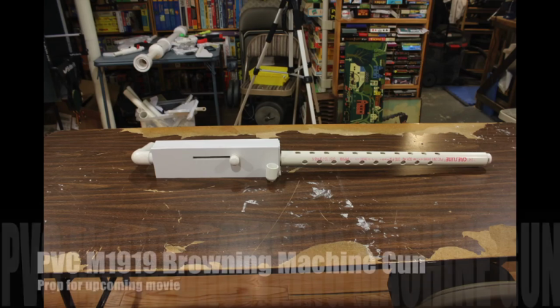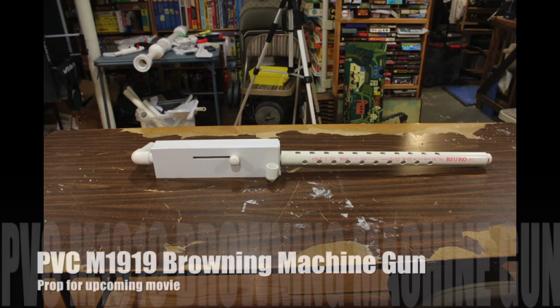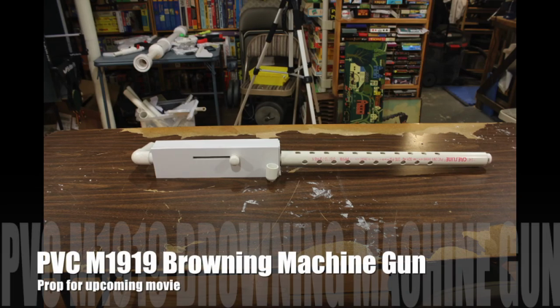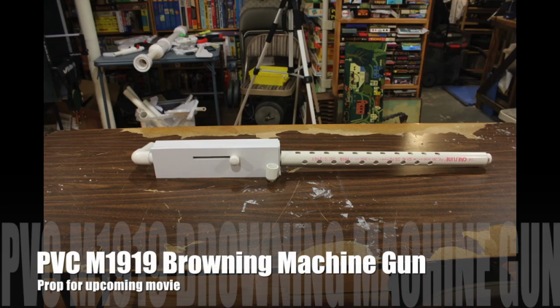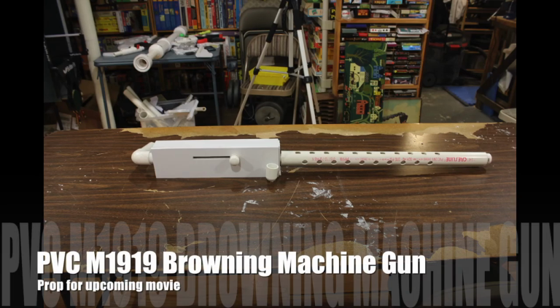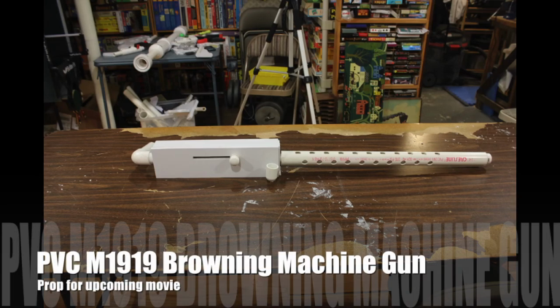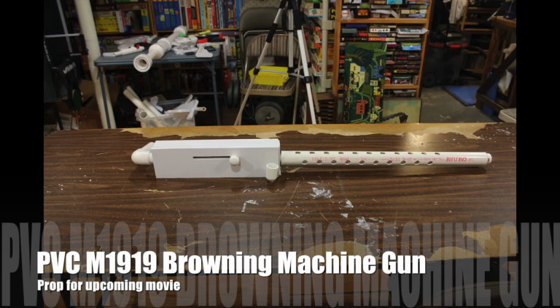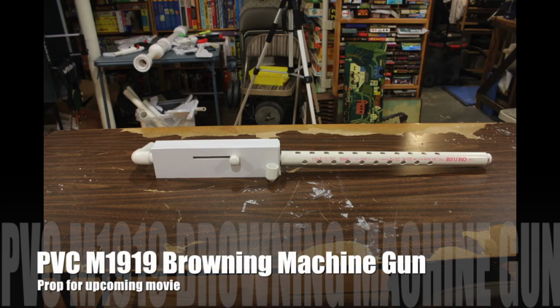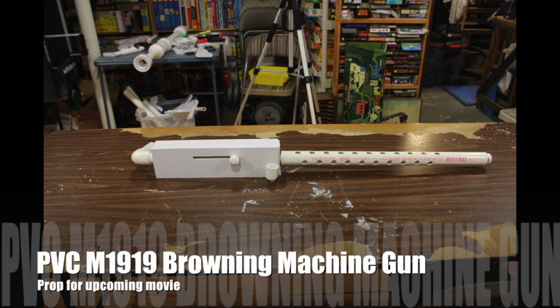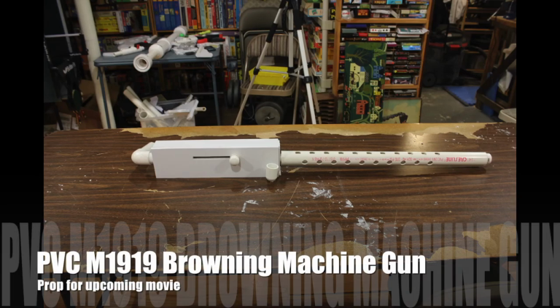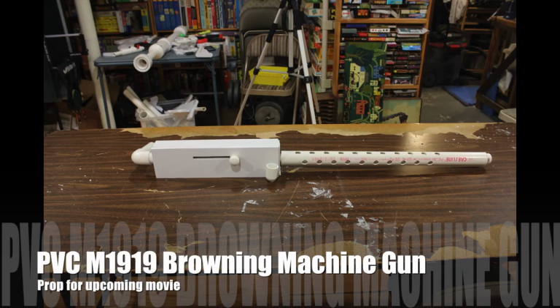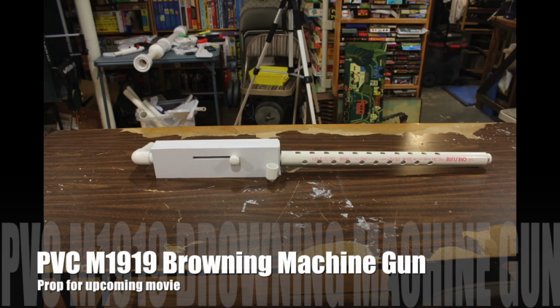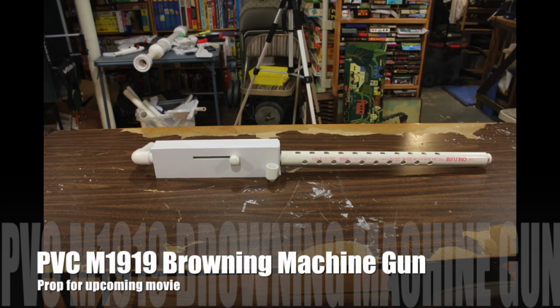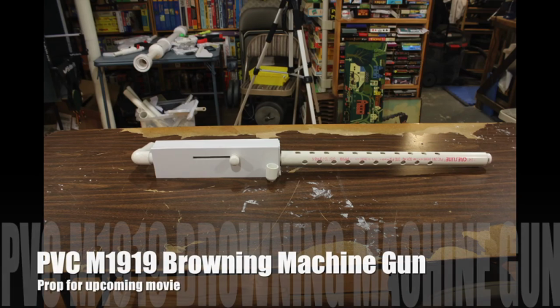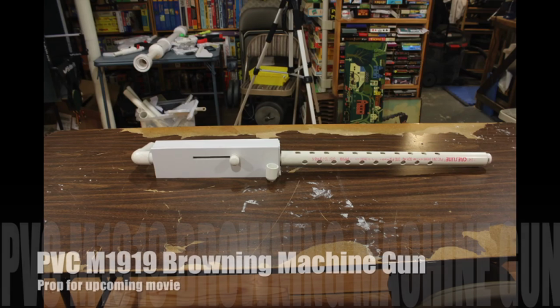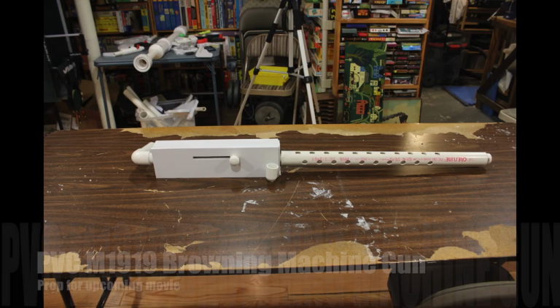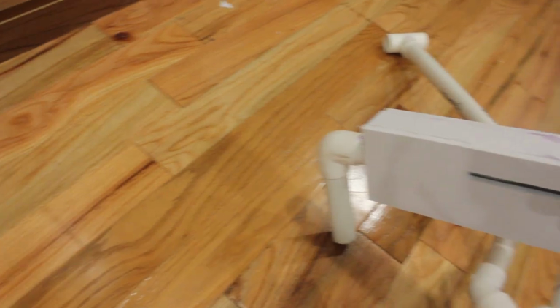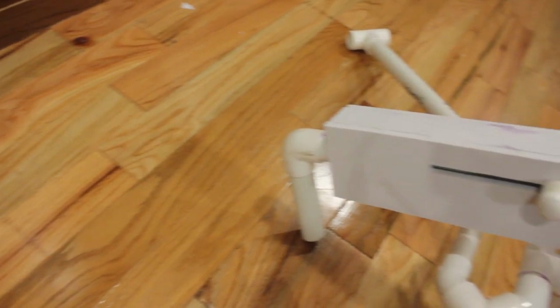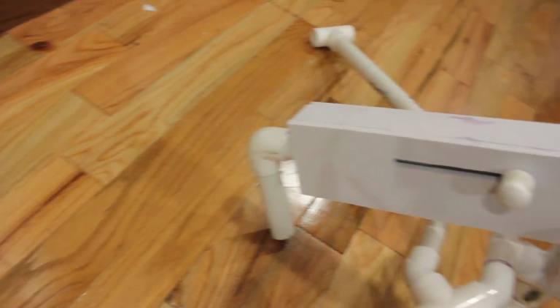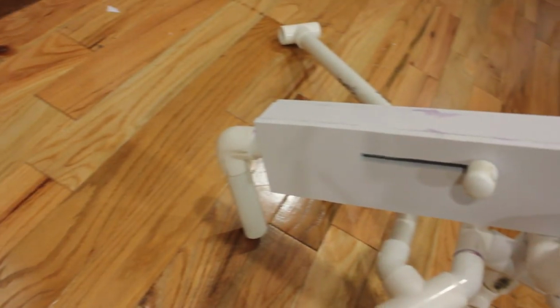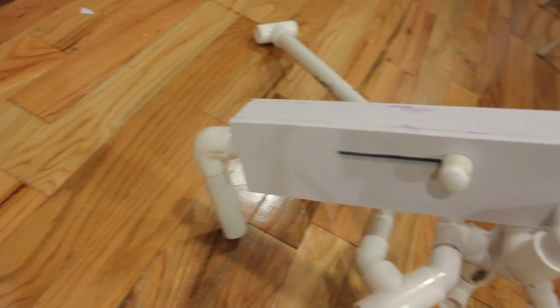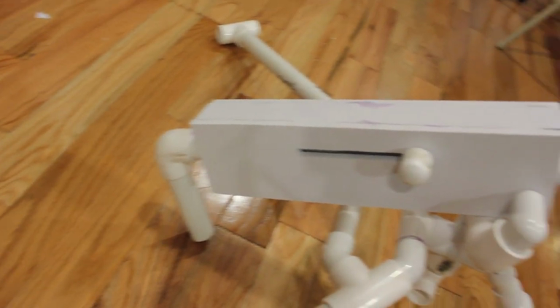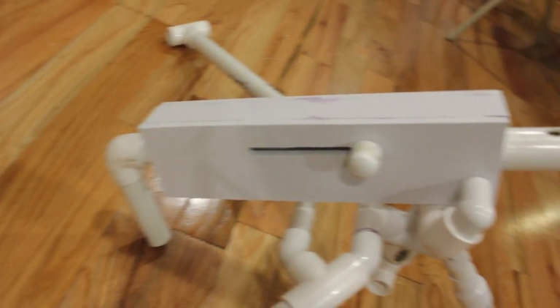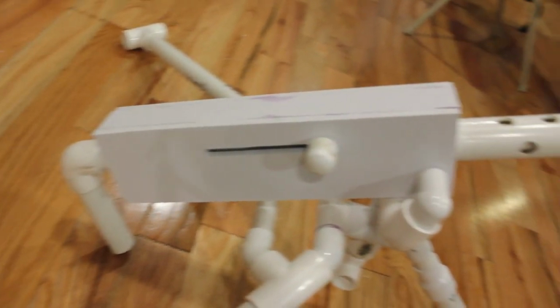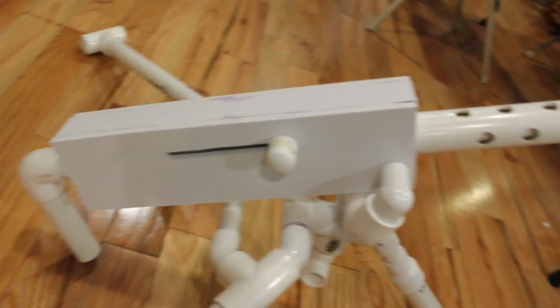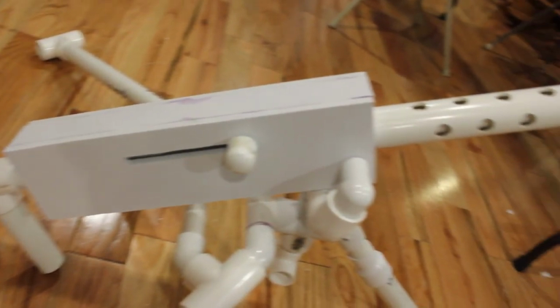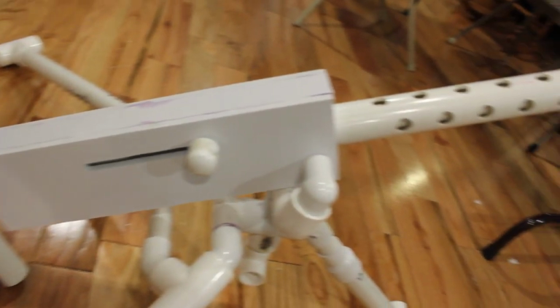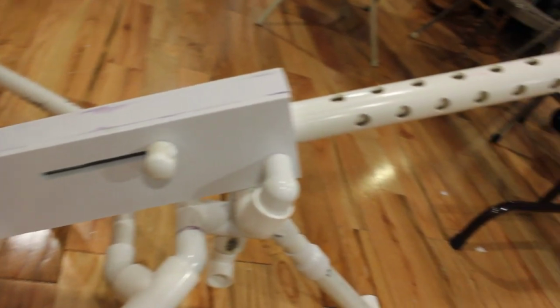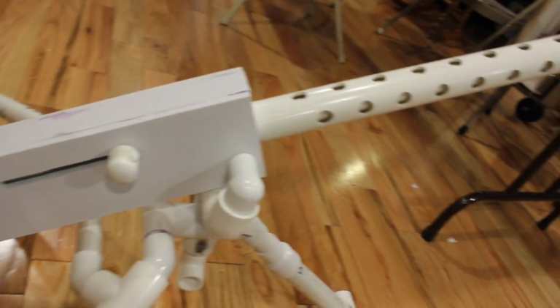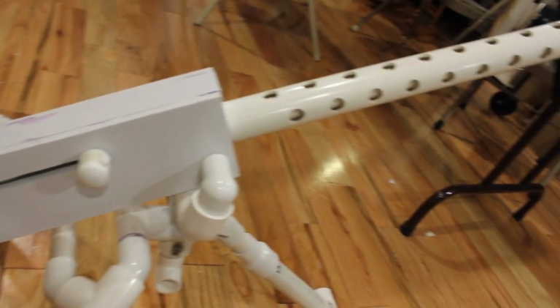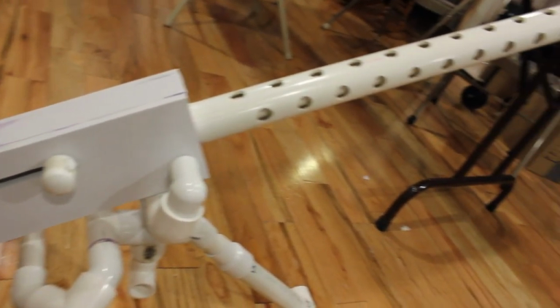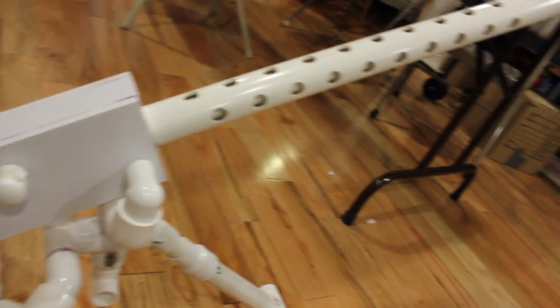Hey, what's up guys? So today I'm going to show off my PVC M1919 Browning machine gun for my upcoming movie.